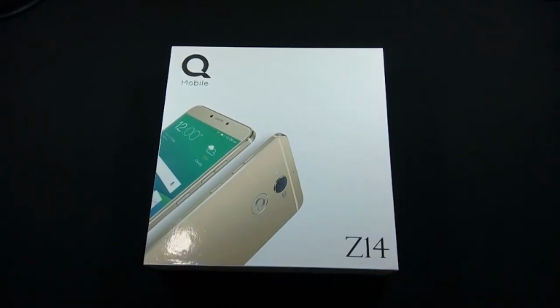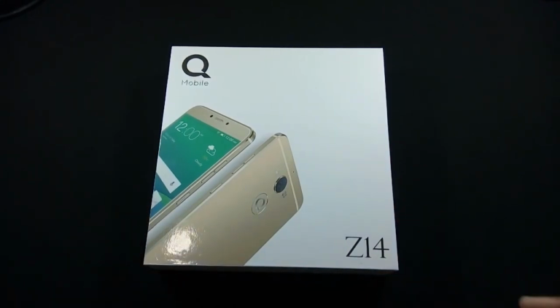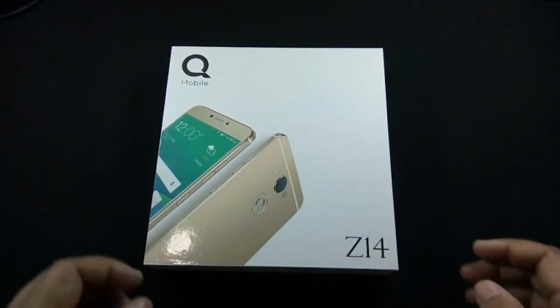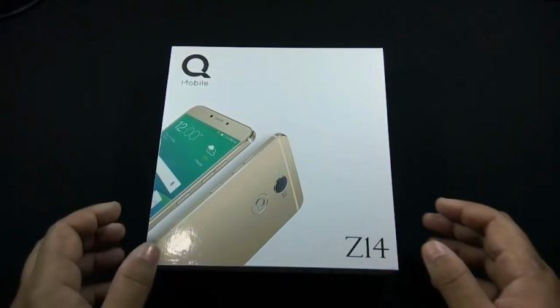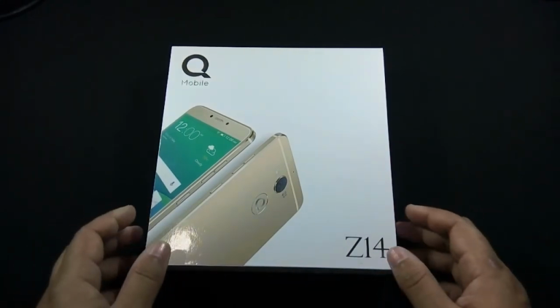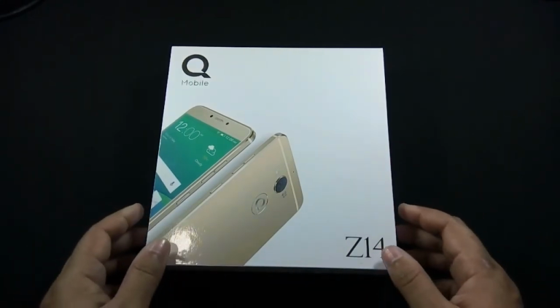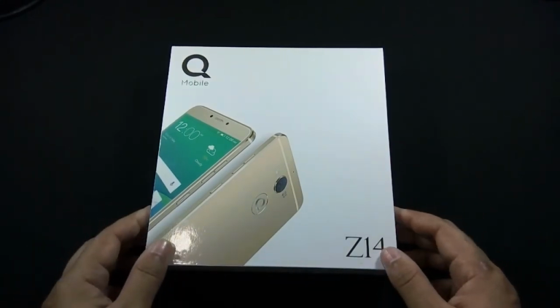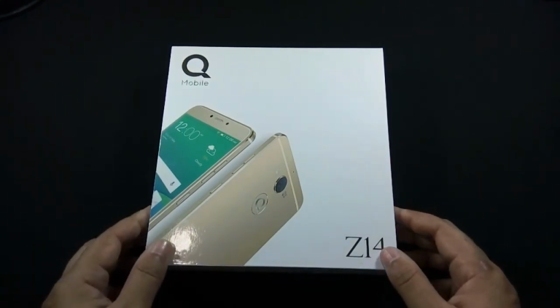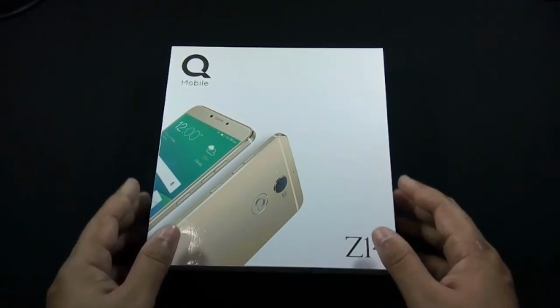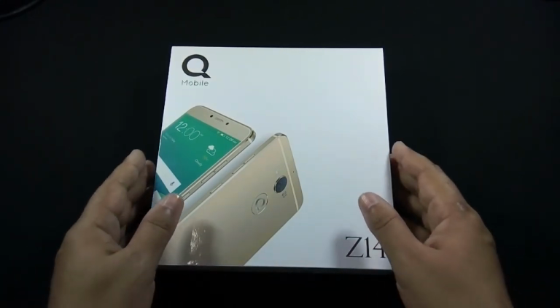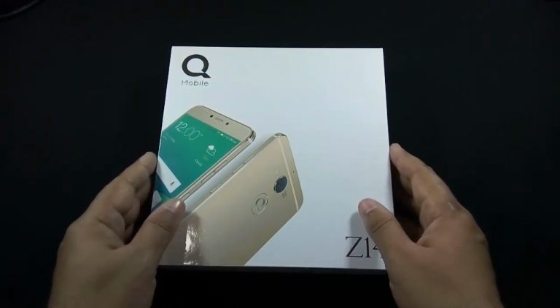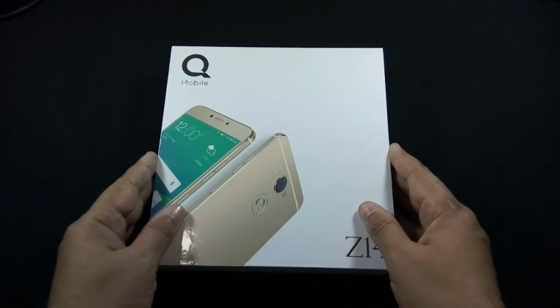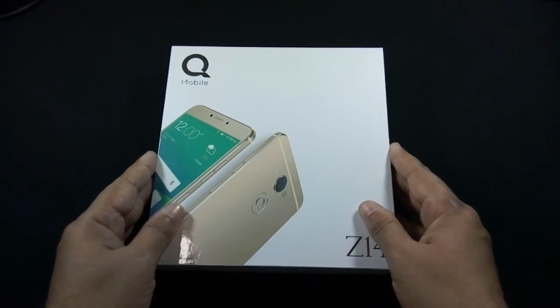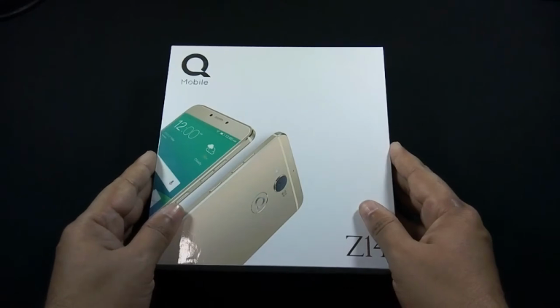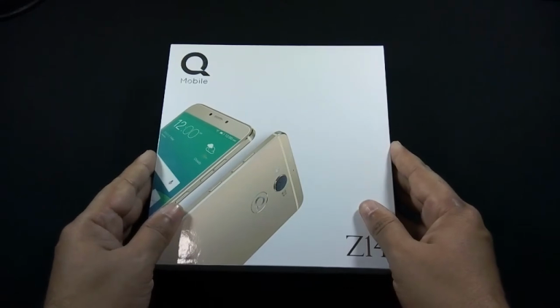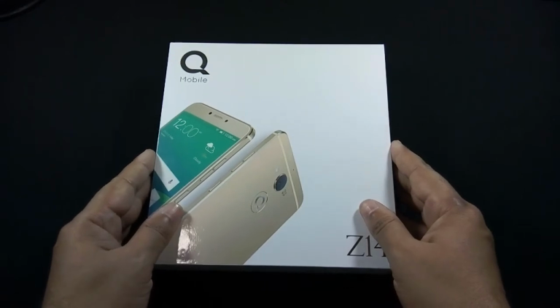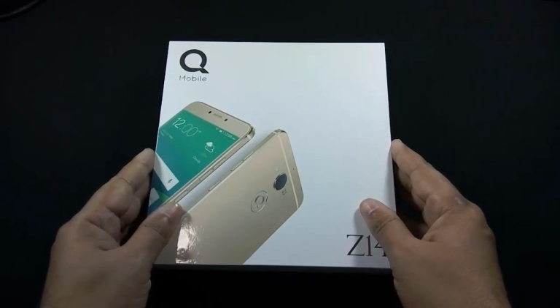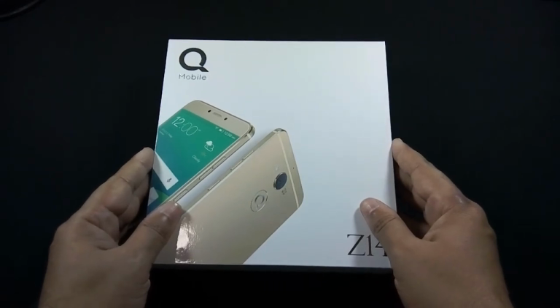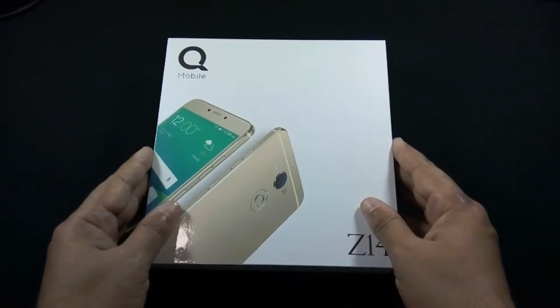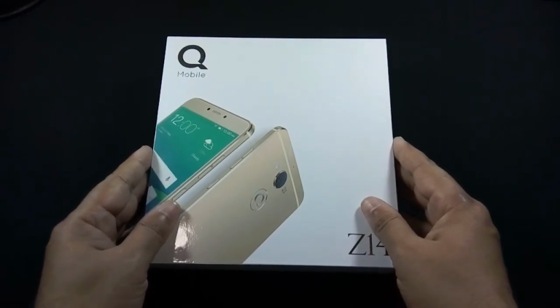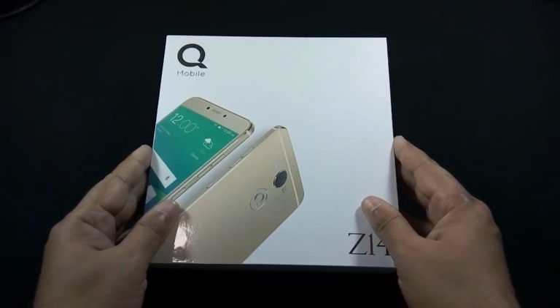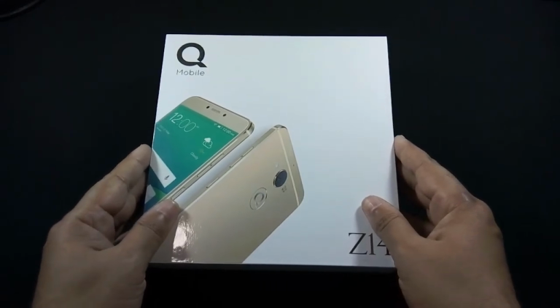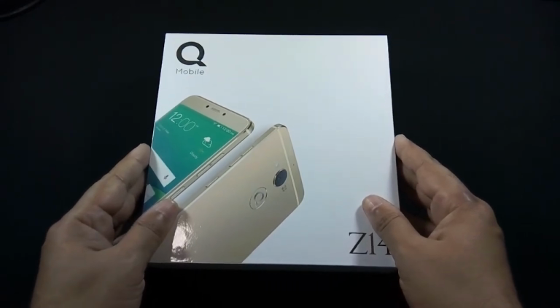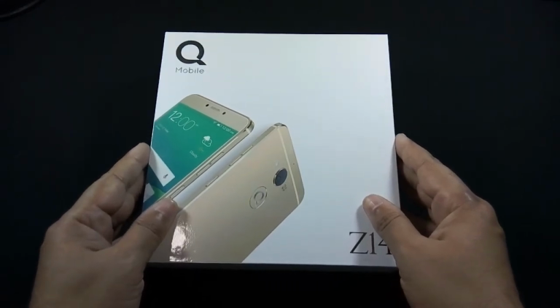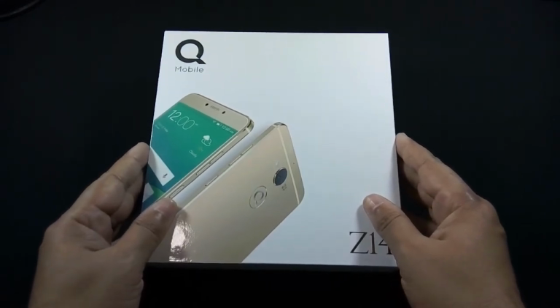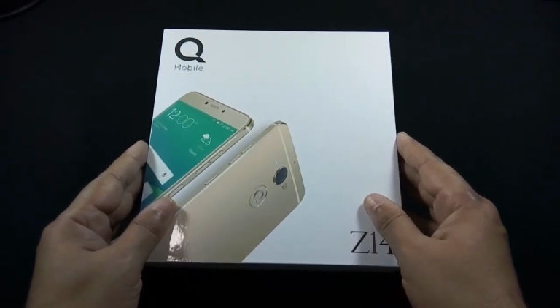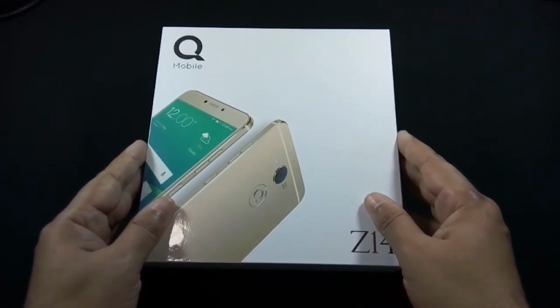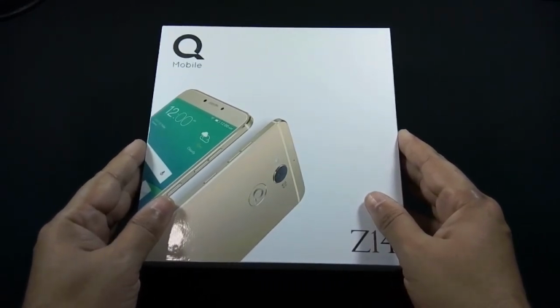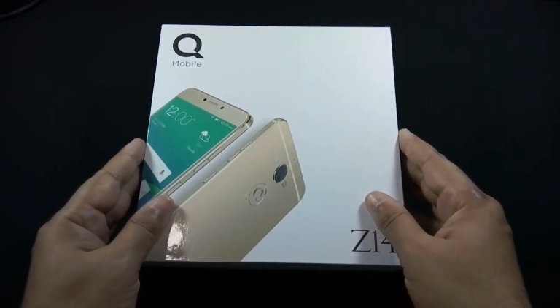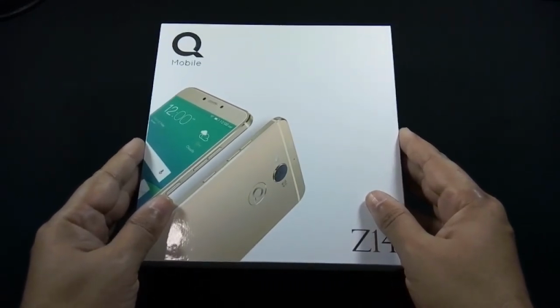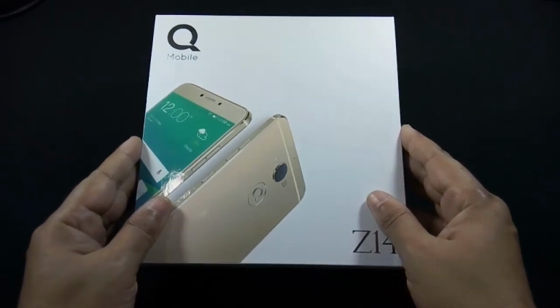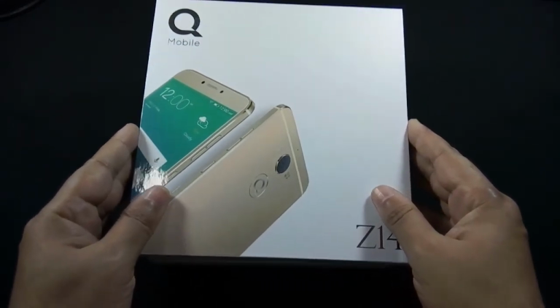Let me open the box. QMobile Z14 is available in Pakistan for Rs. 25,500.